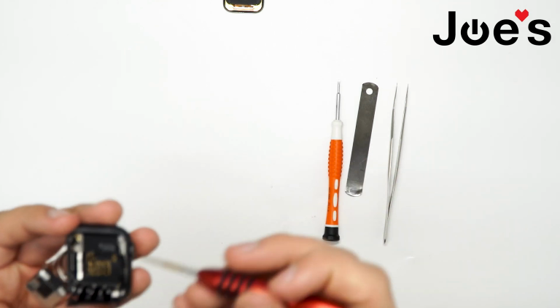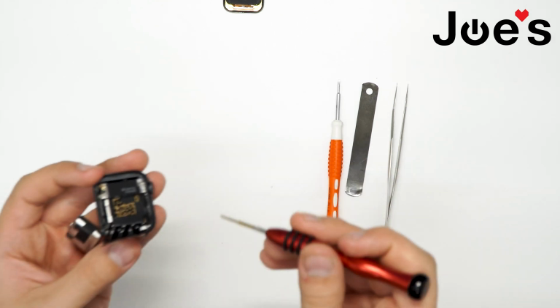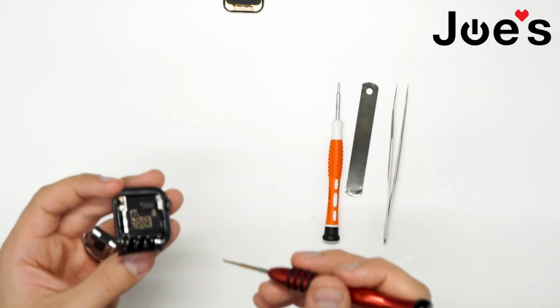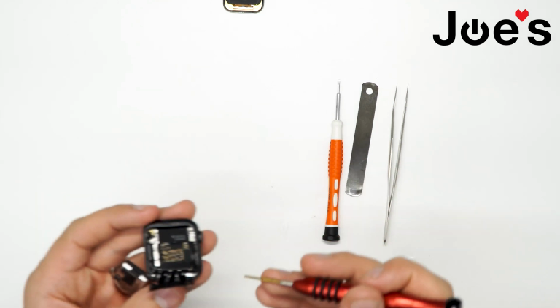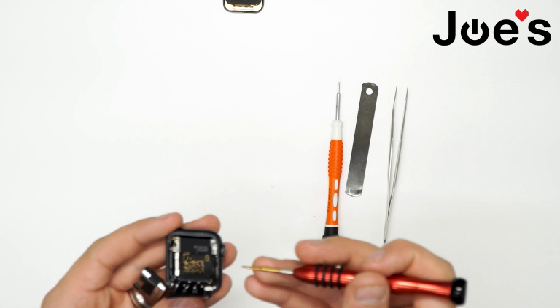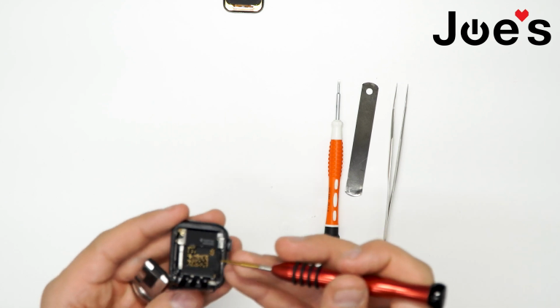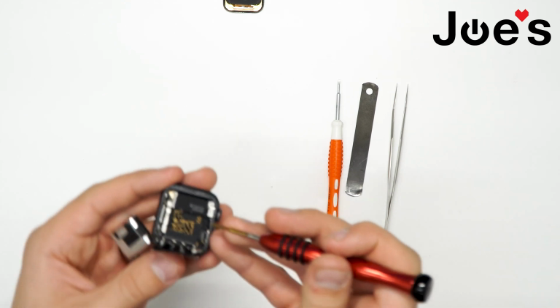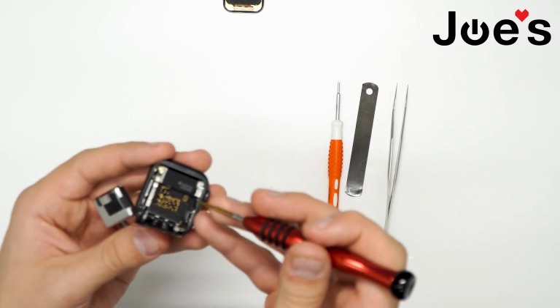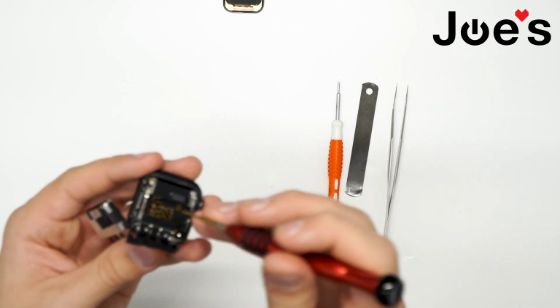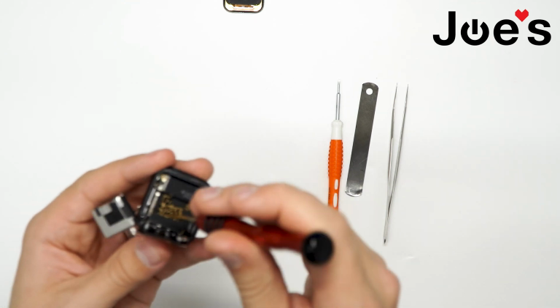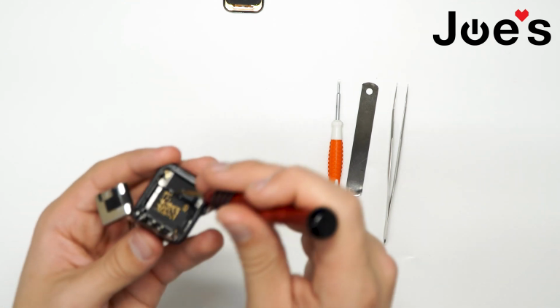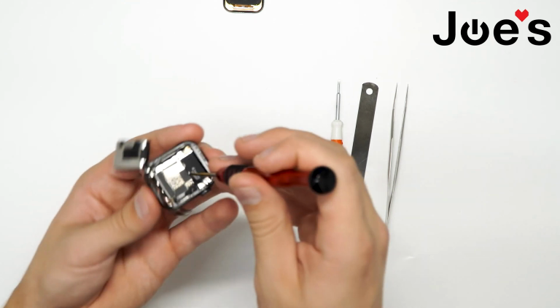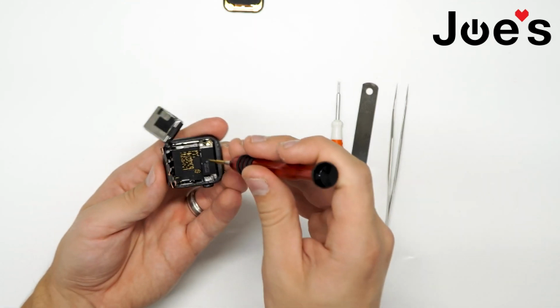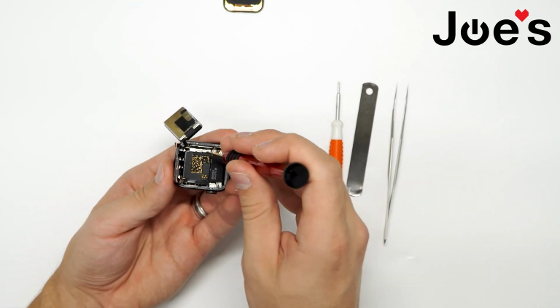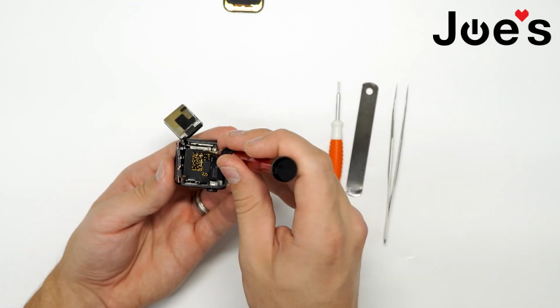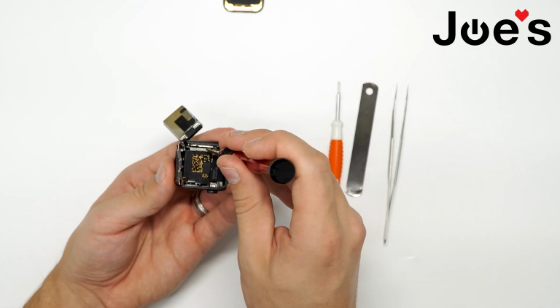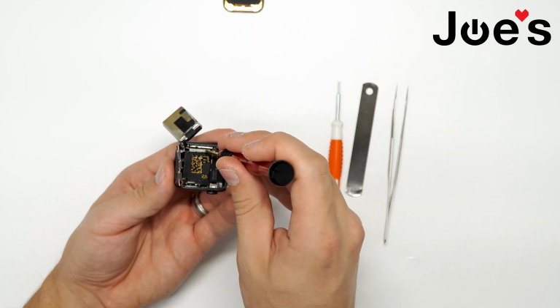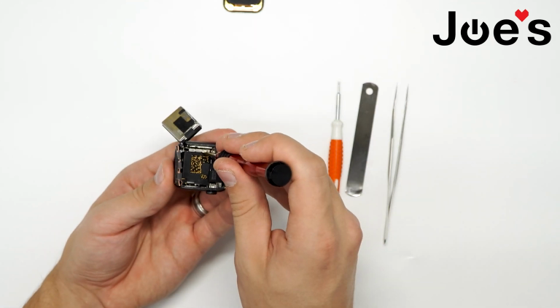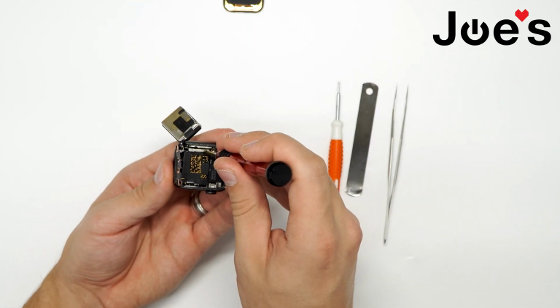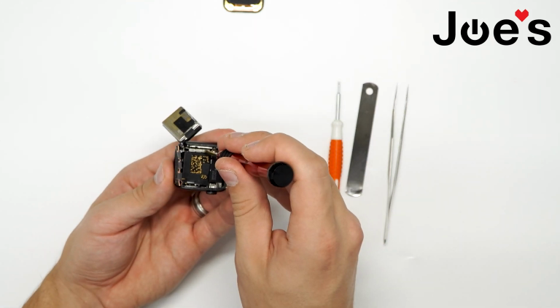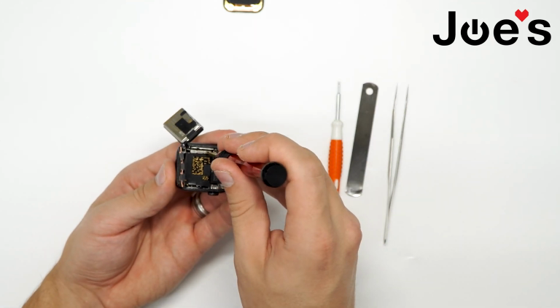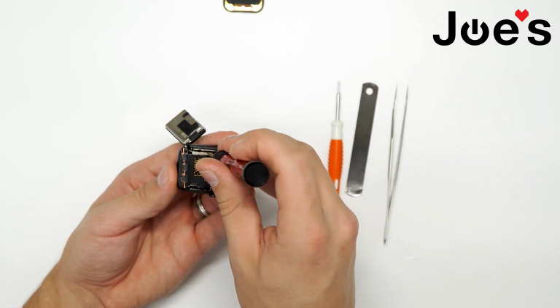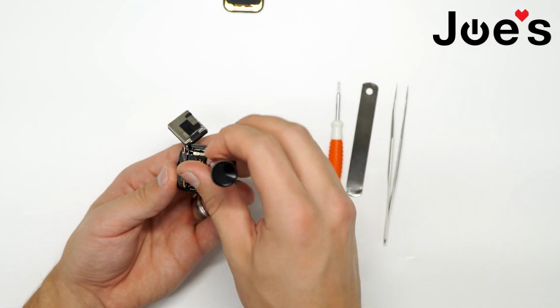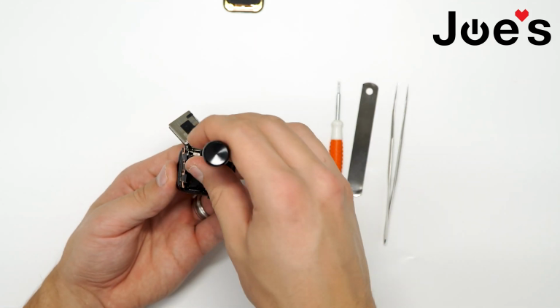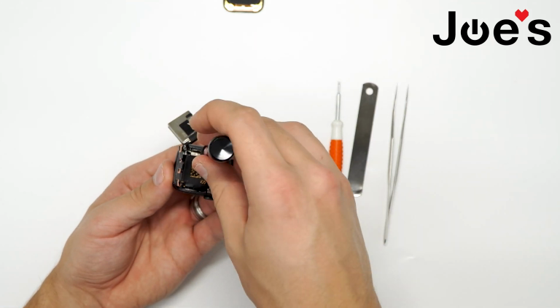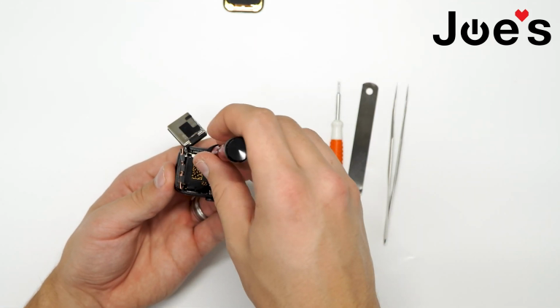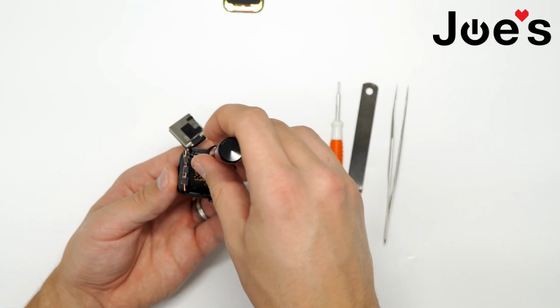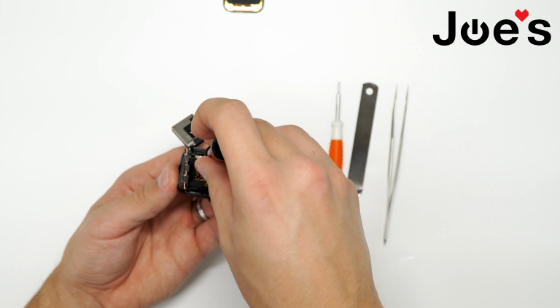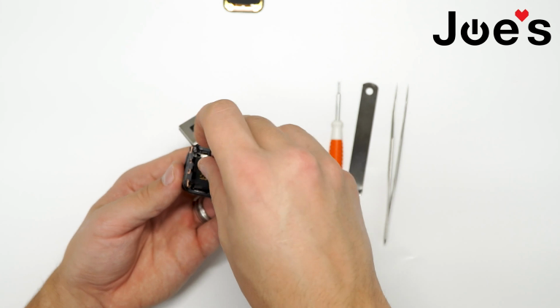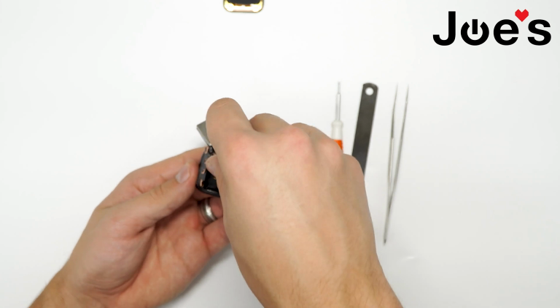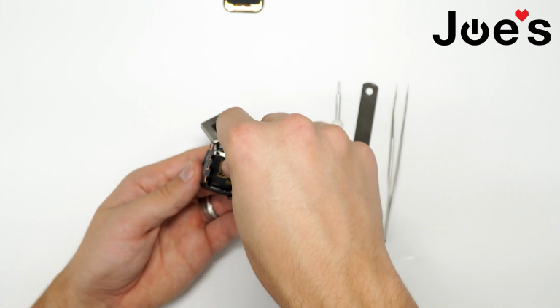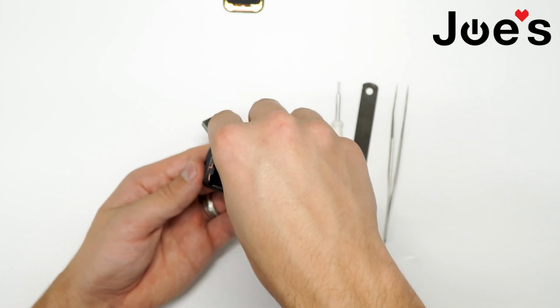Make sure to organize where all the screws go, so in case you do want to put it back together, you will know where everything goes.